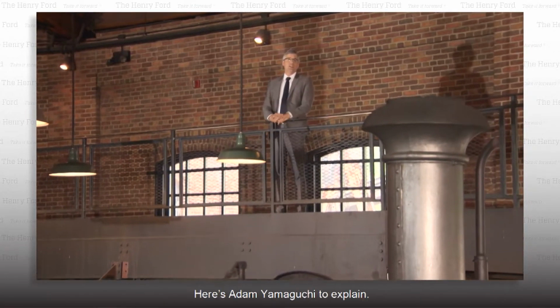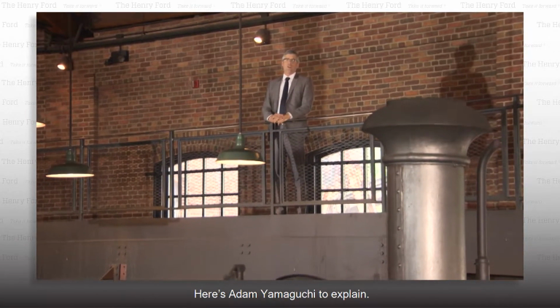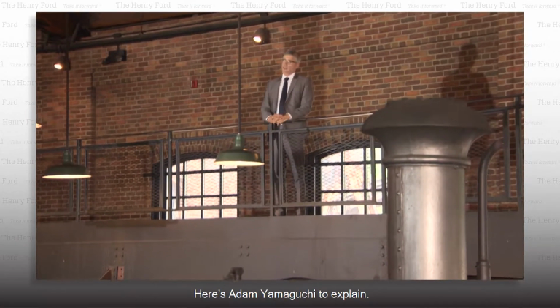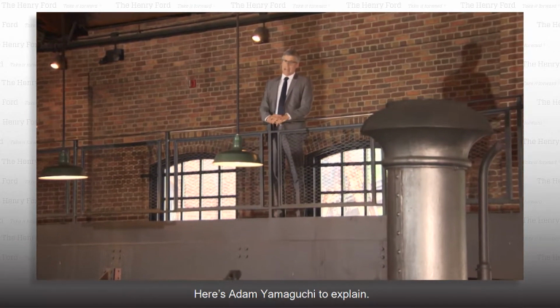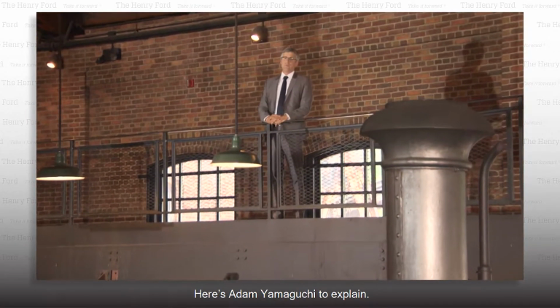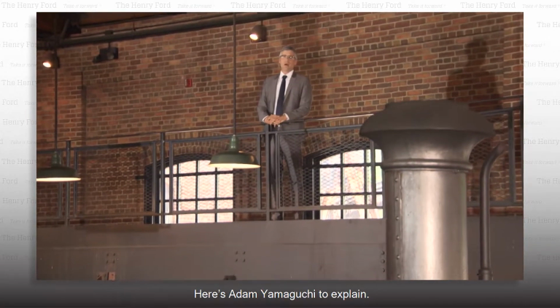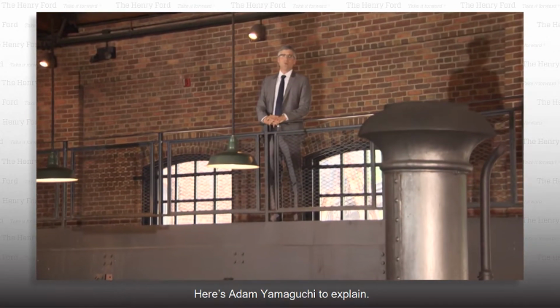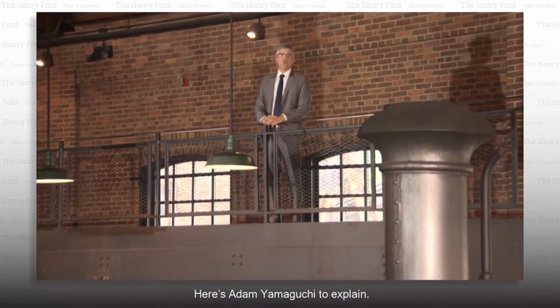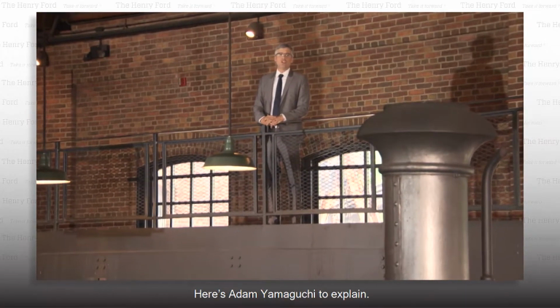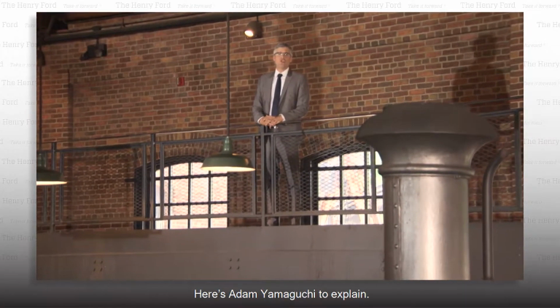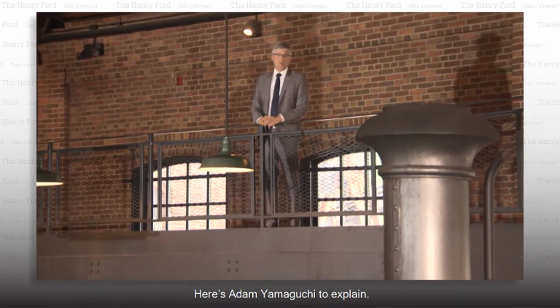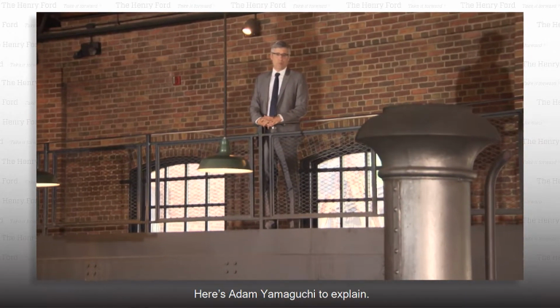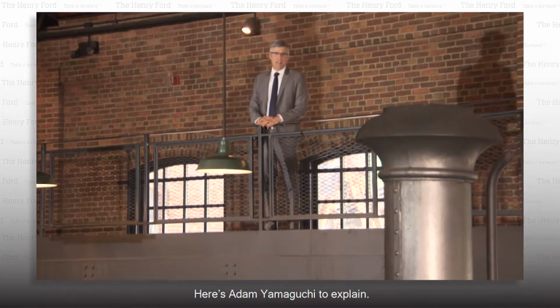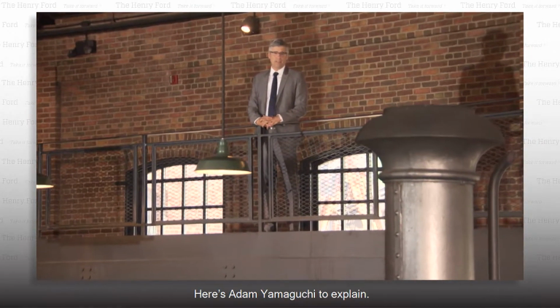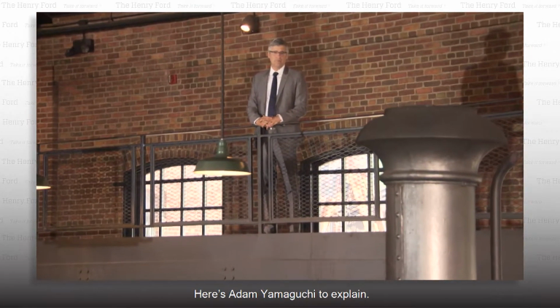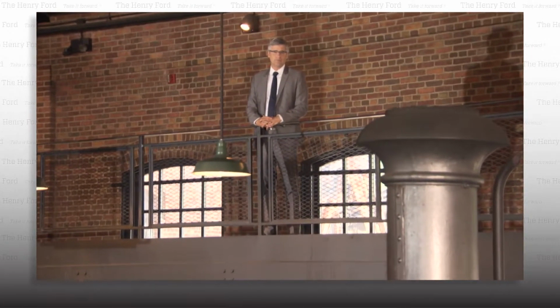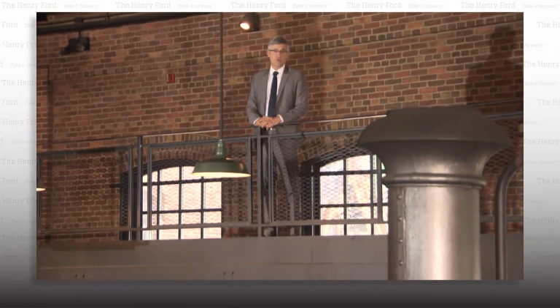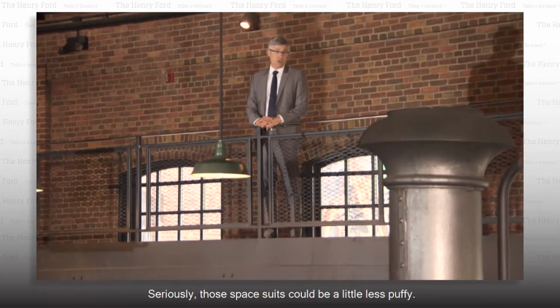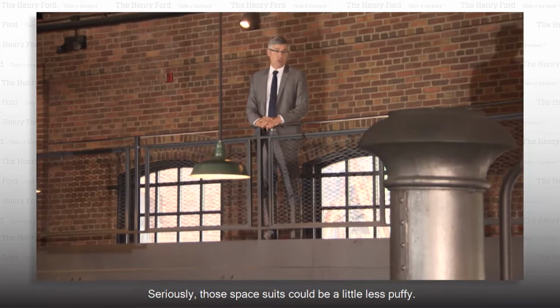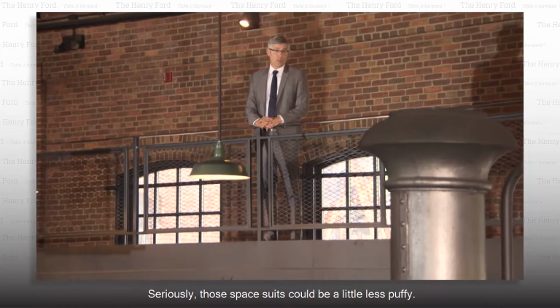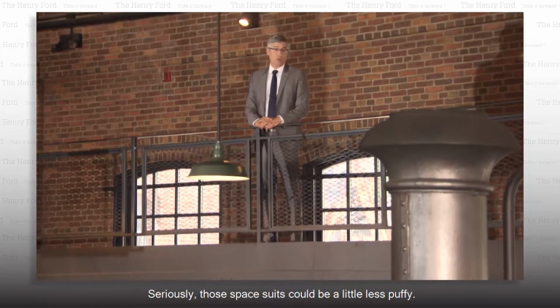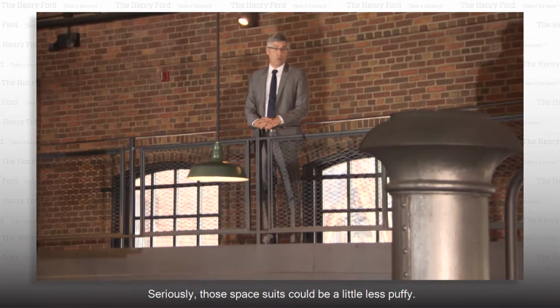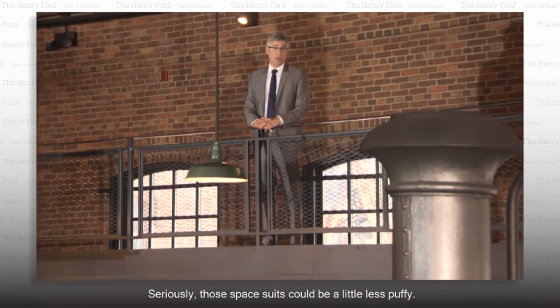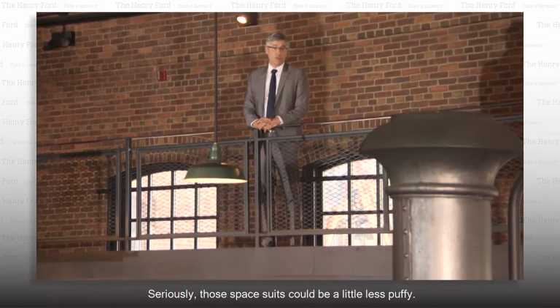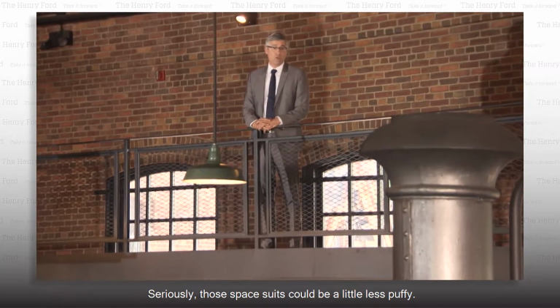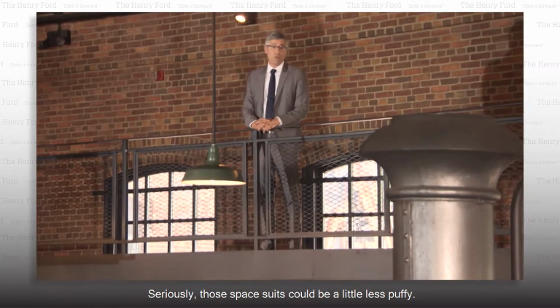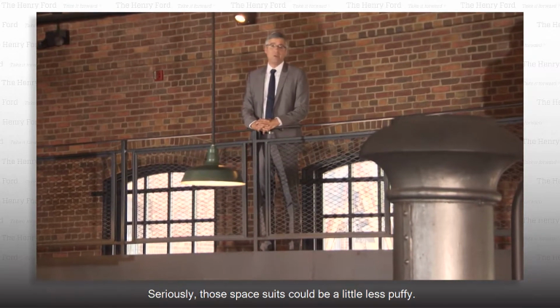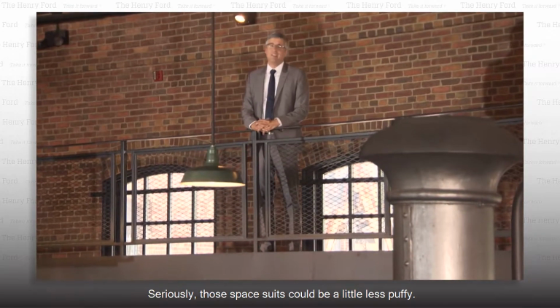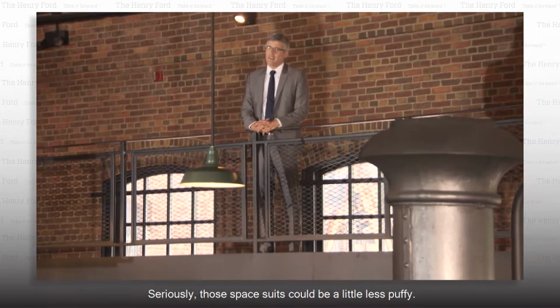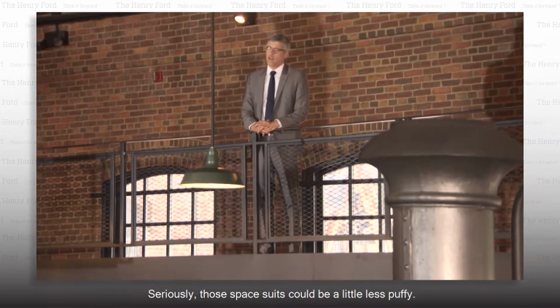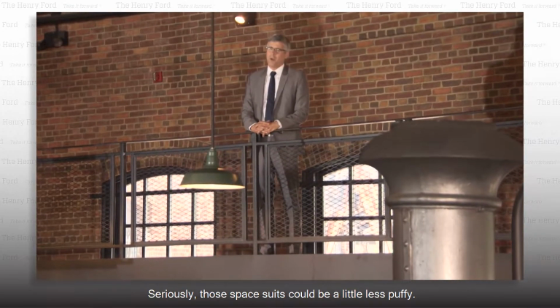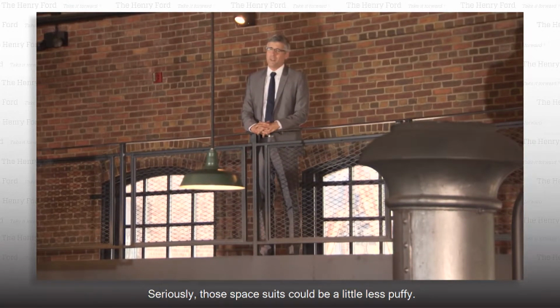Here's Adam Yamaguchi to explain. Seriously, those spacesuits could be a little less puffy.